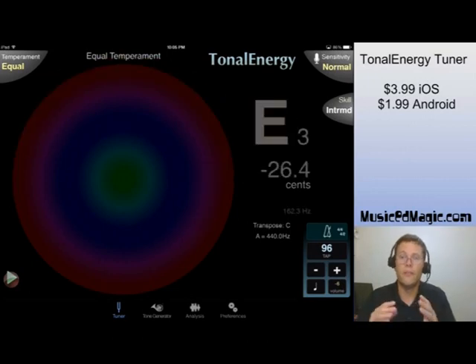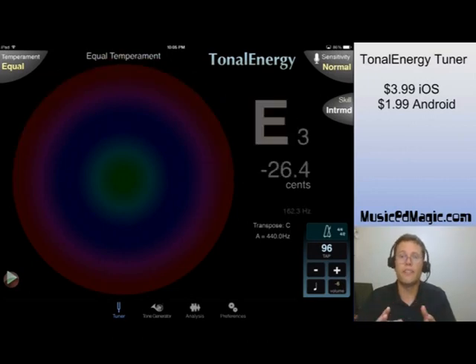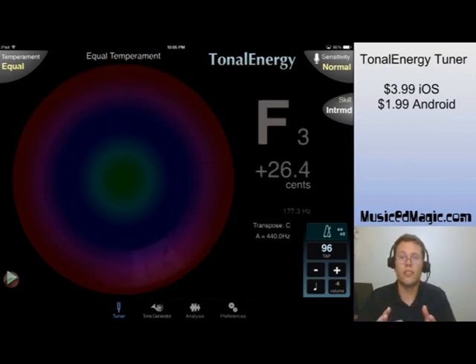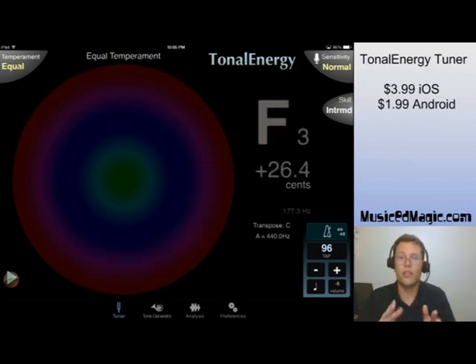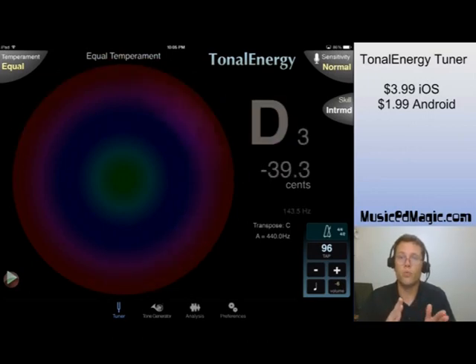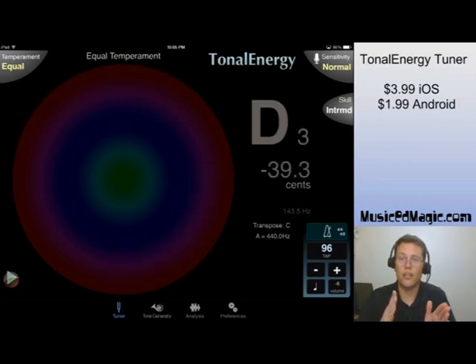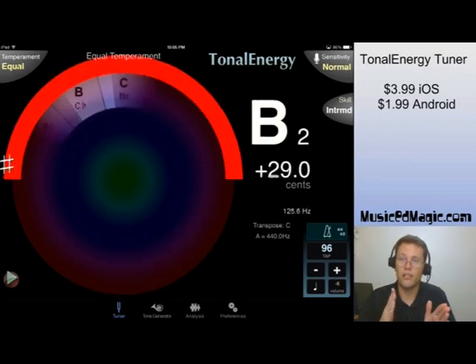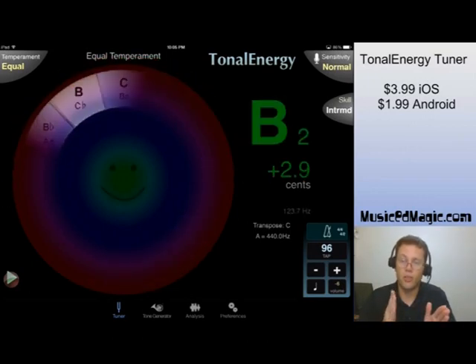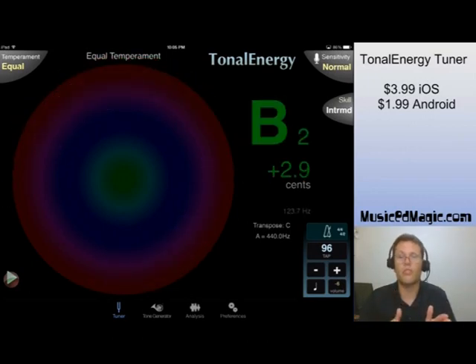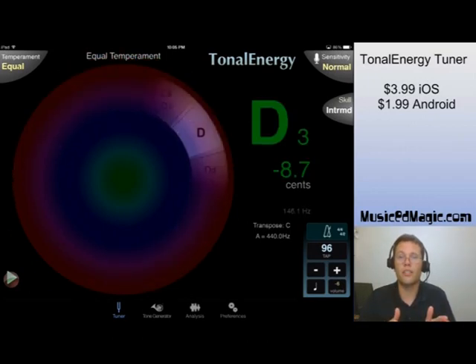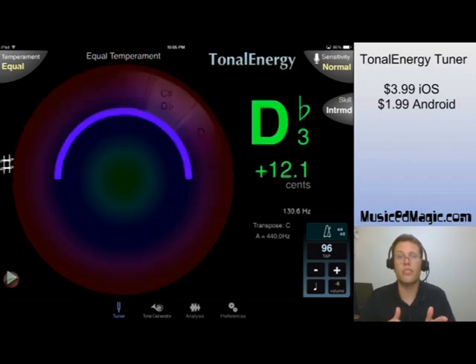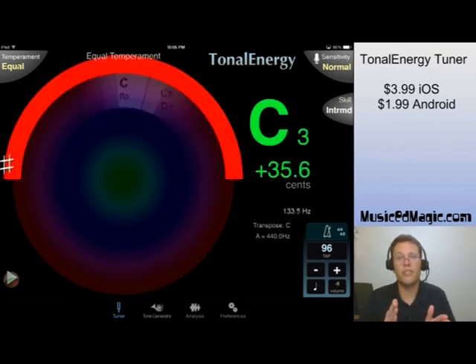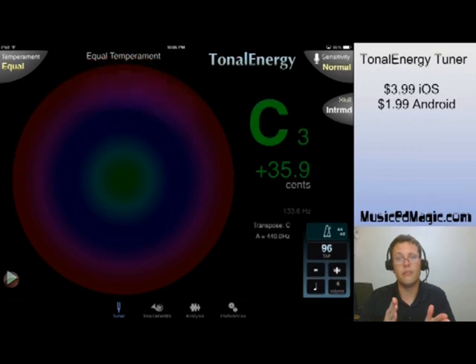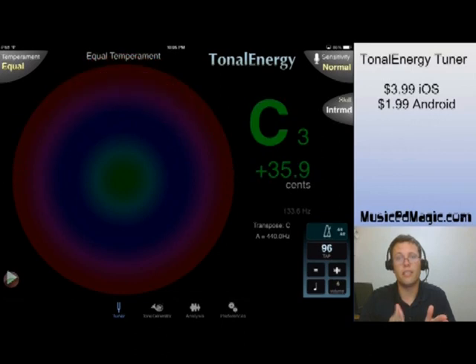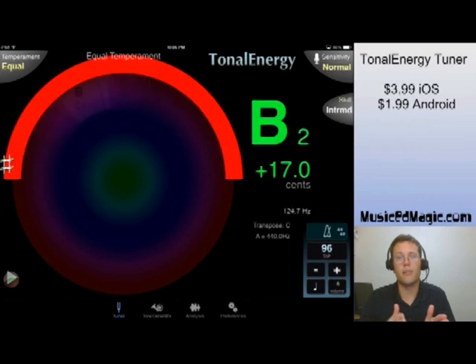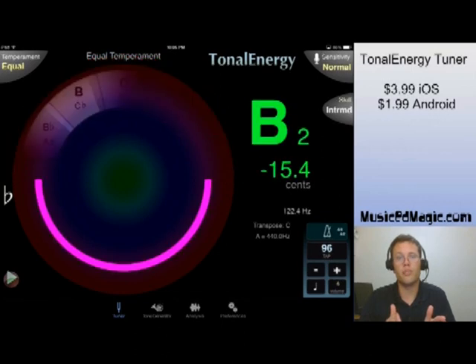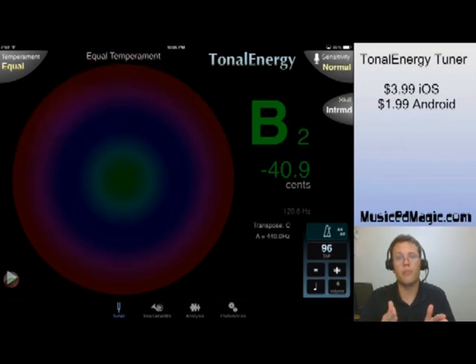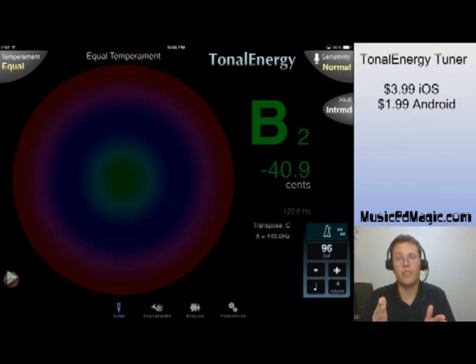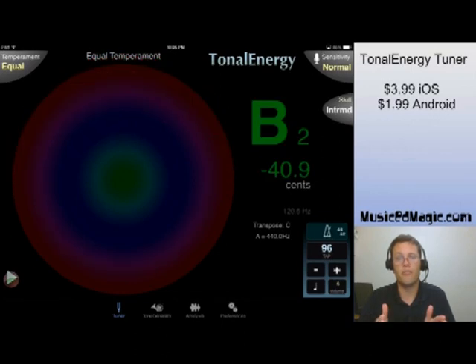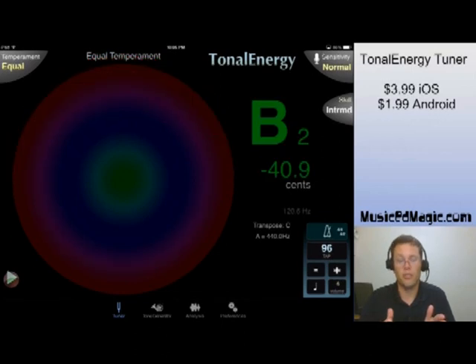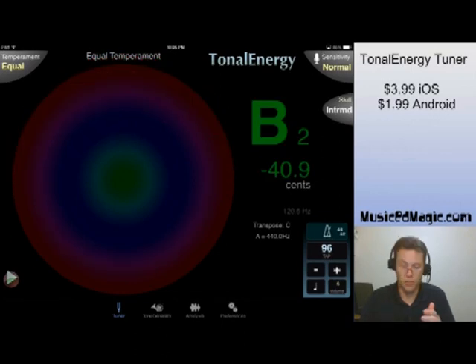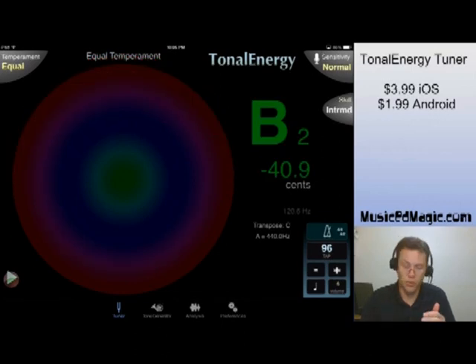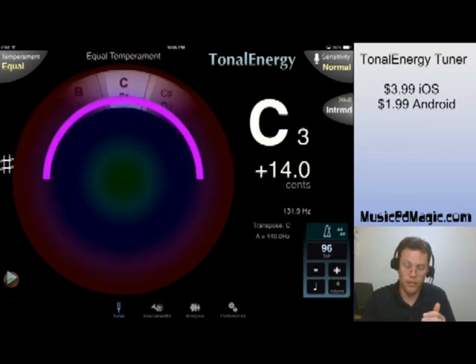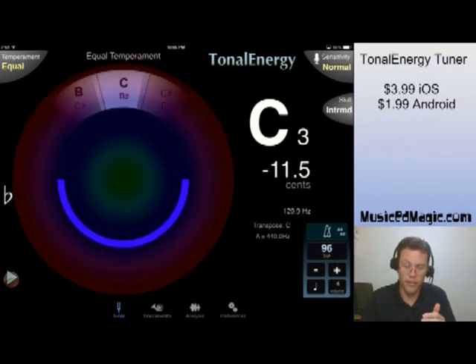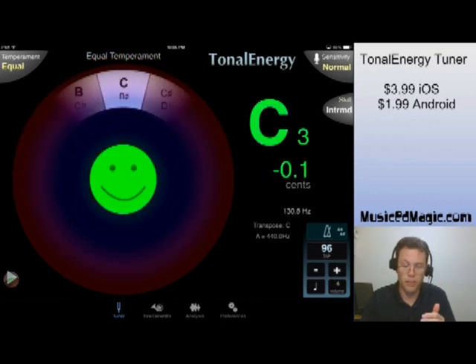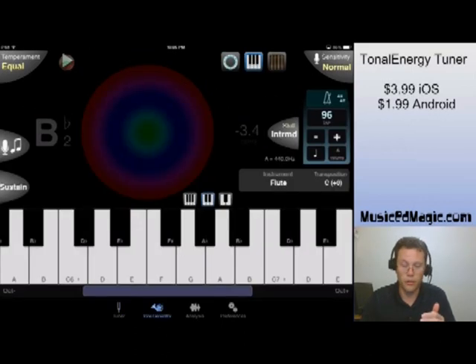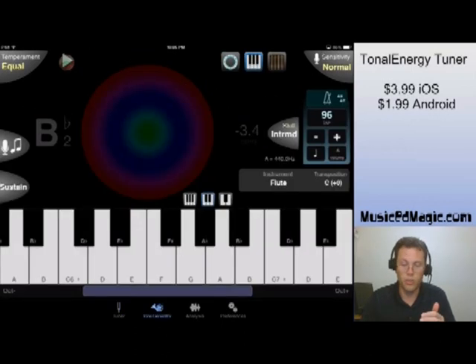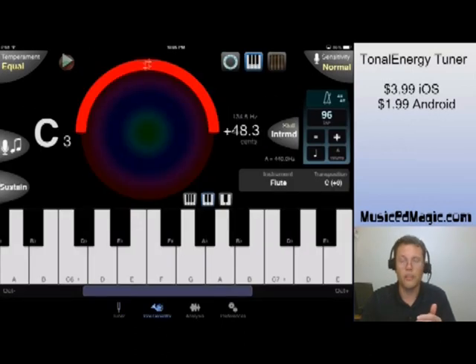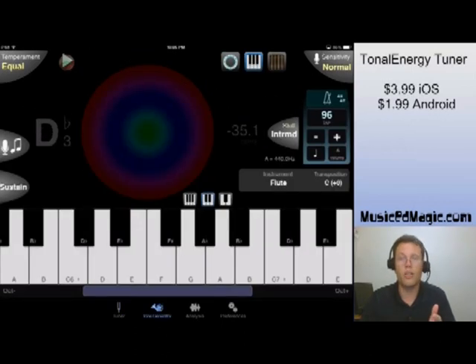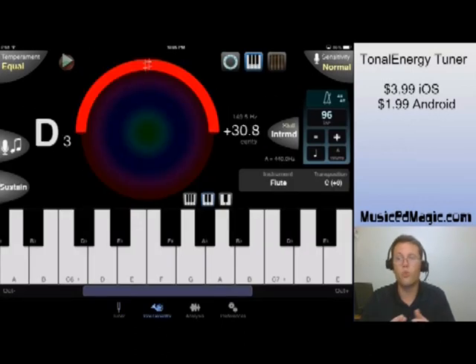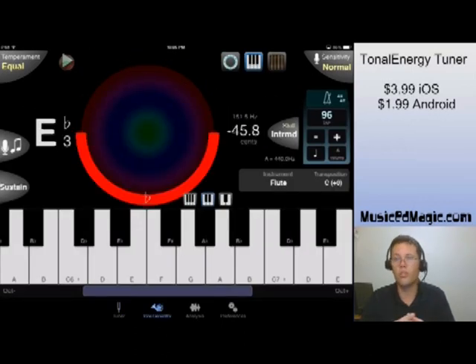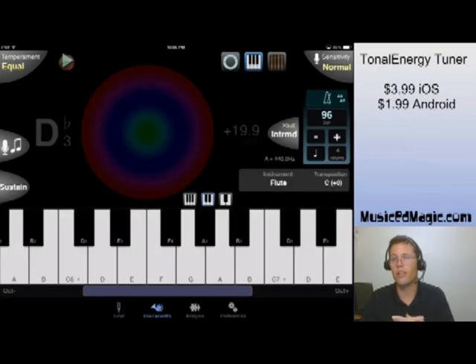This is where Tonal Energy becomes something different. We're going to go on to the next part here — we're going to go on to the tone generator.